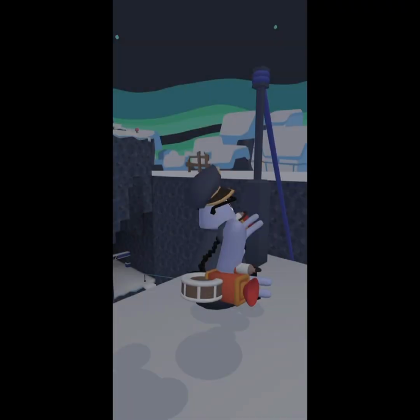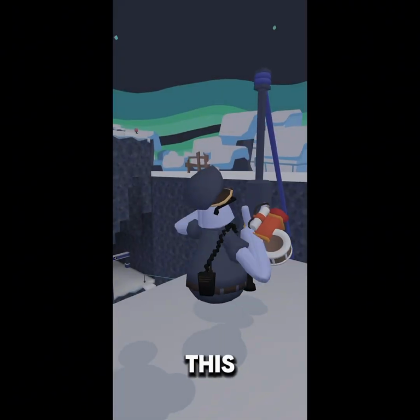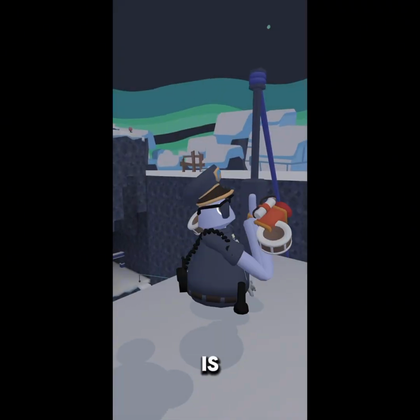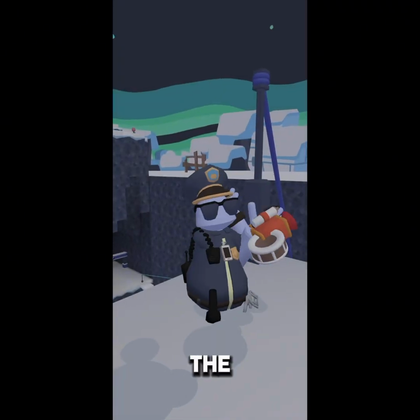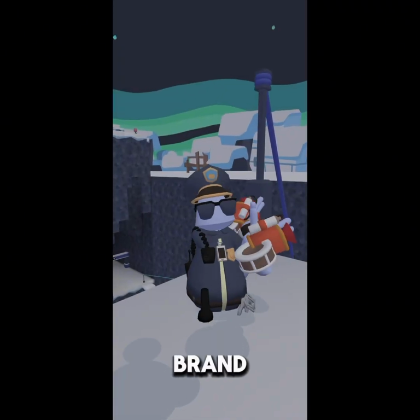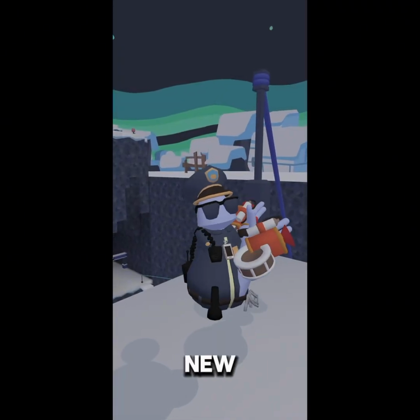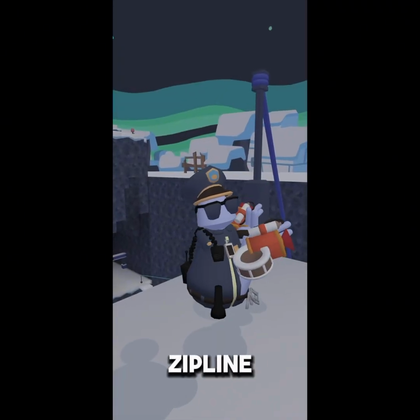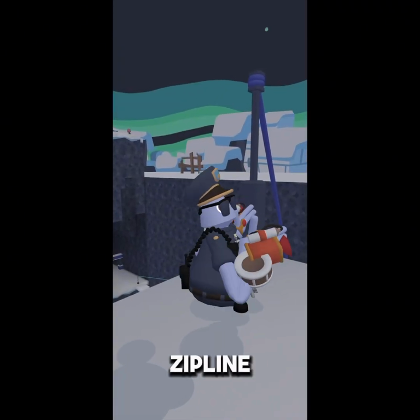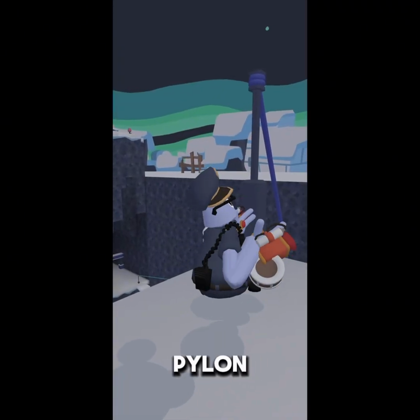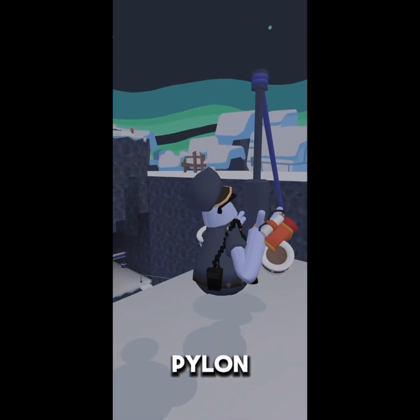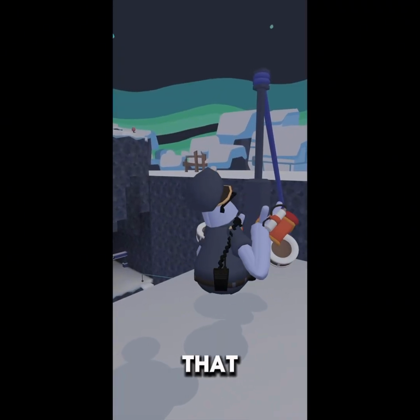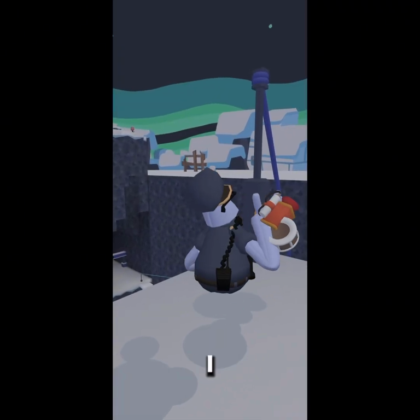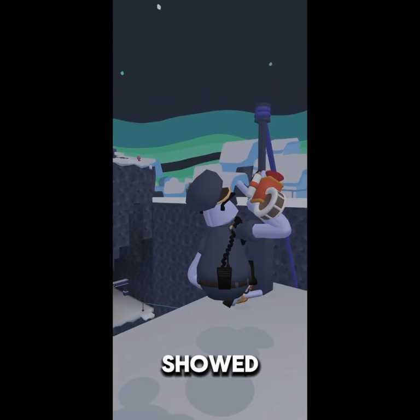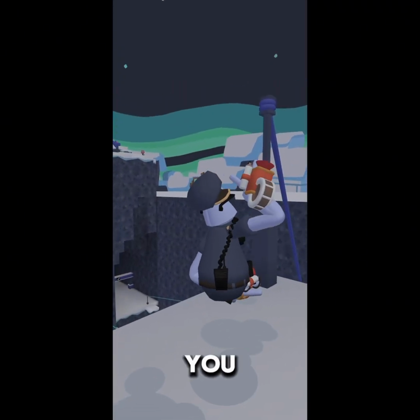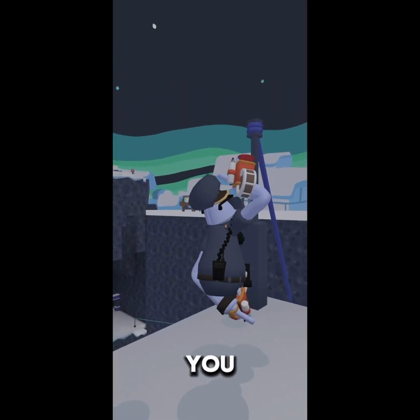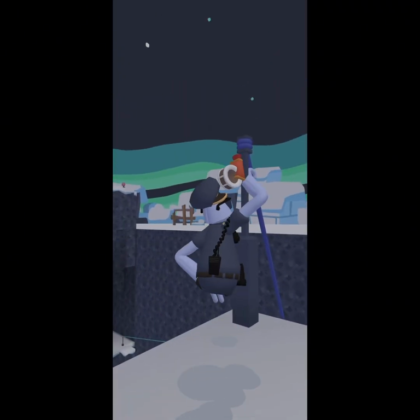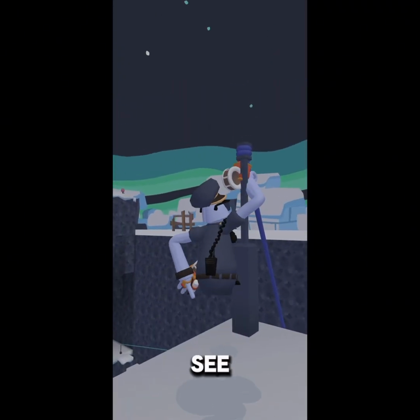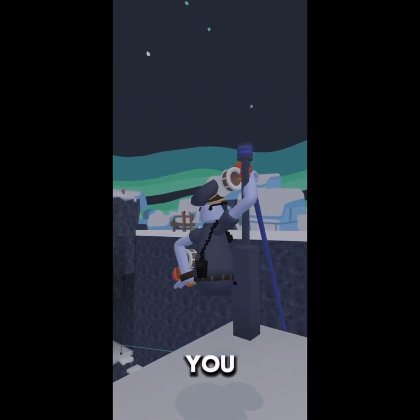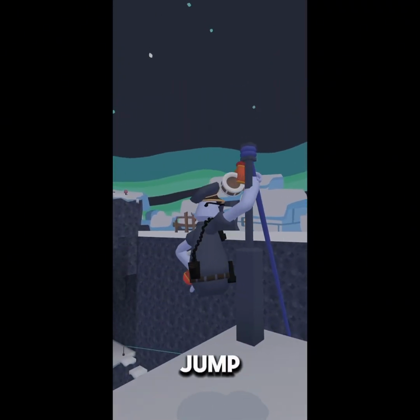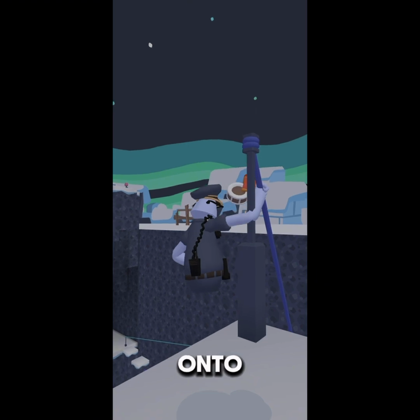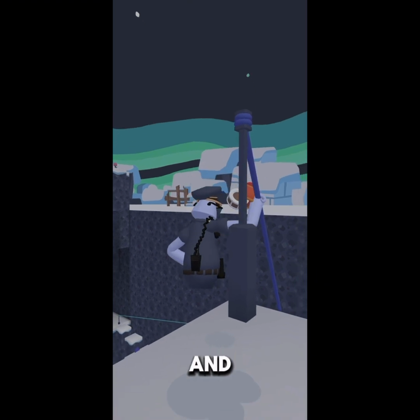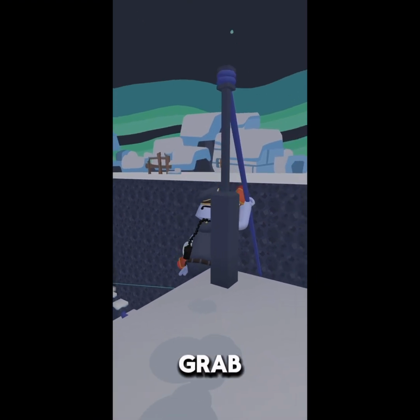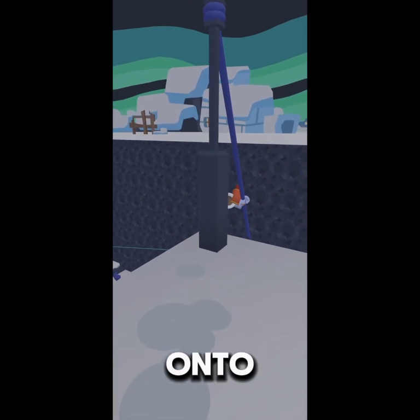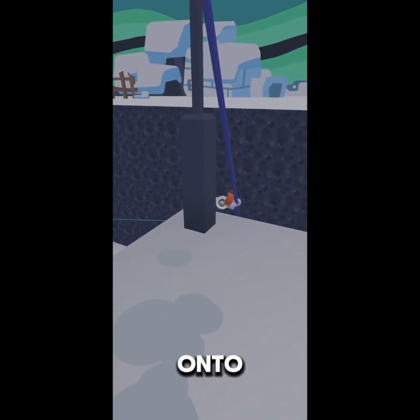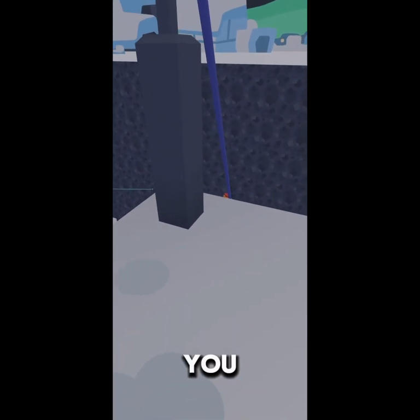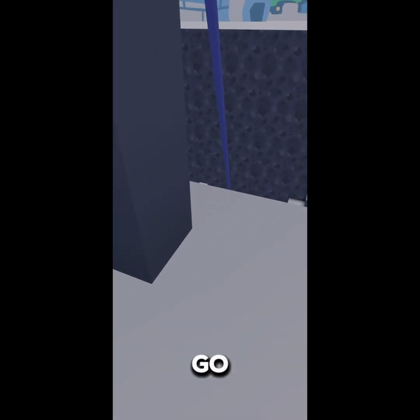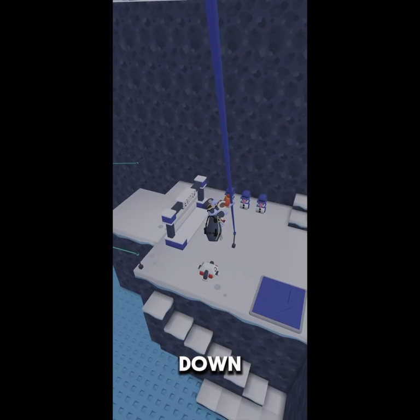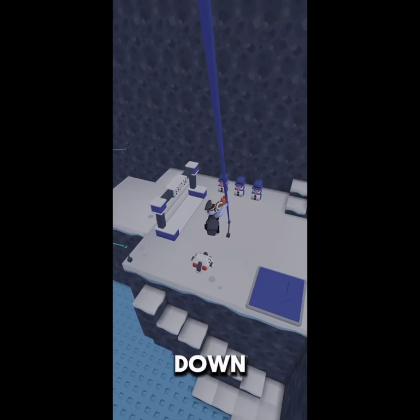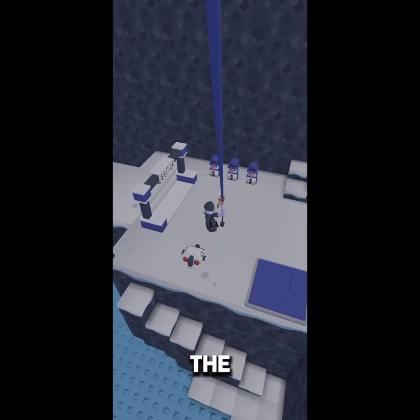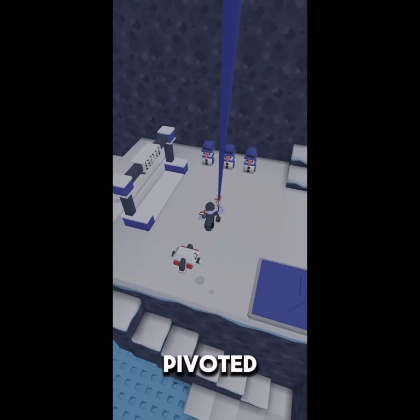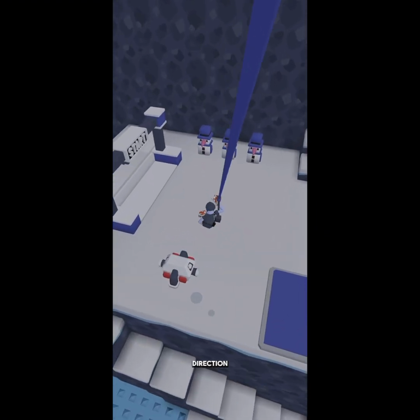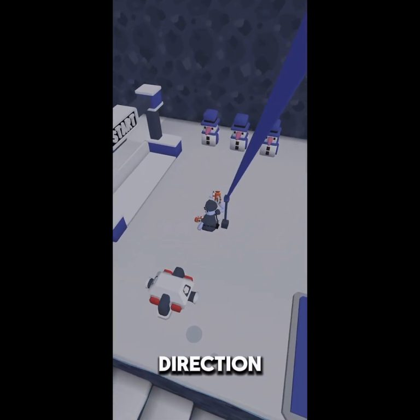This is the brand new zipline pylon. If you jump onto it and grab onto it, you go down in the pivoted direction.